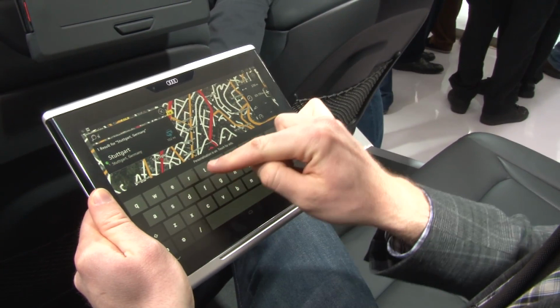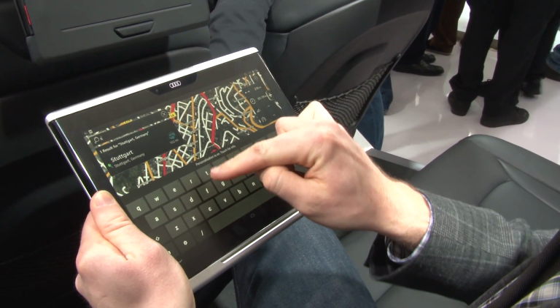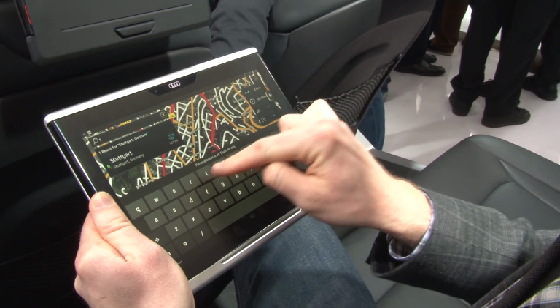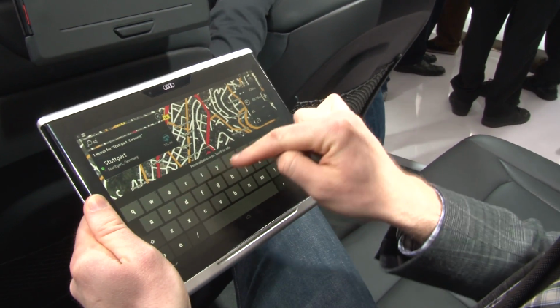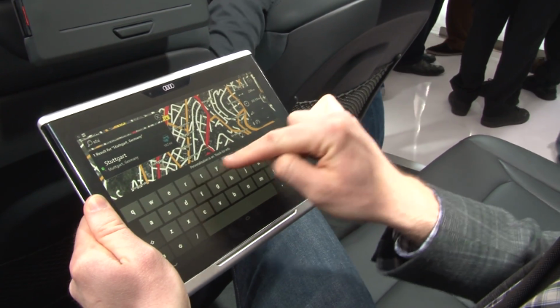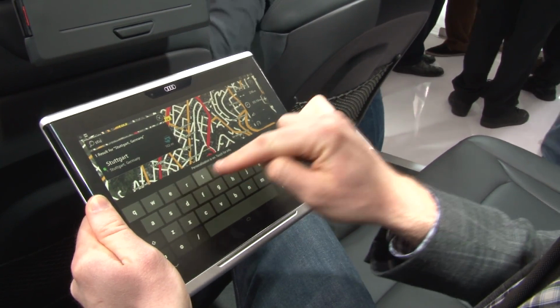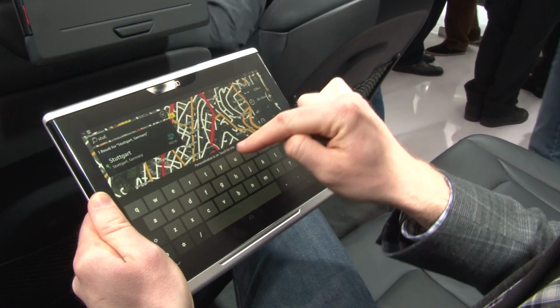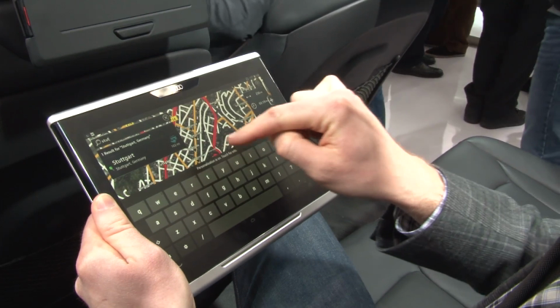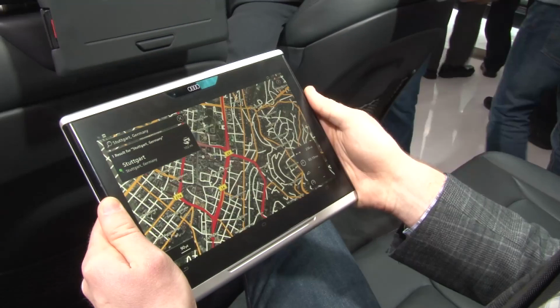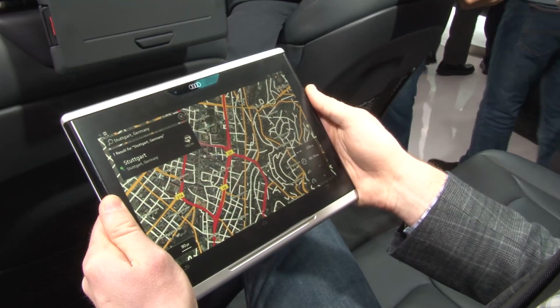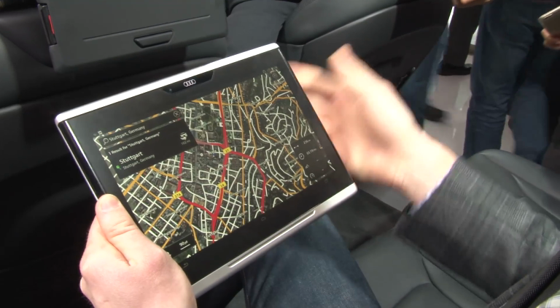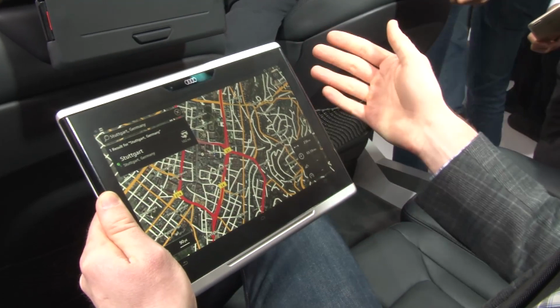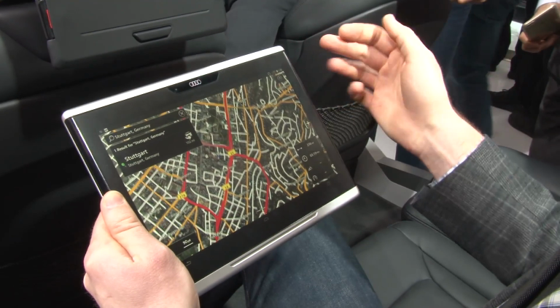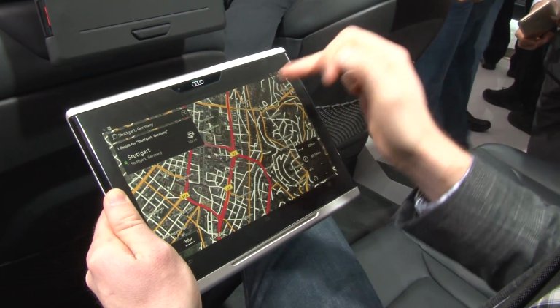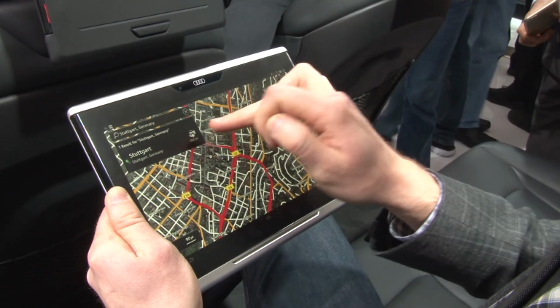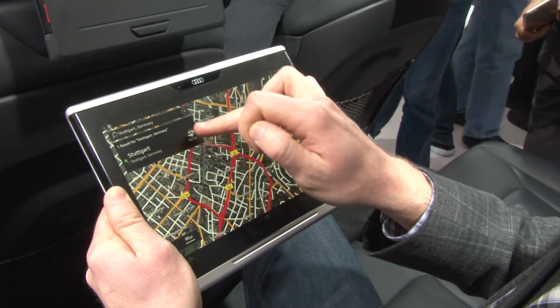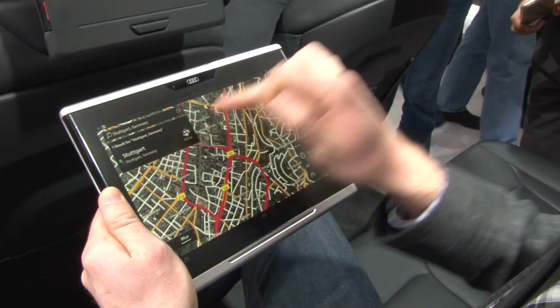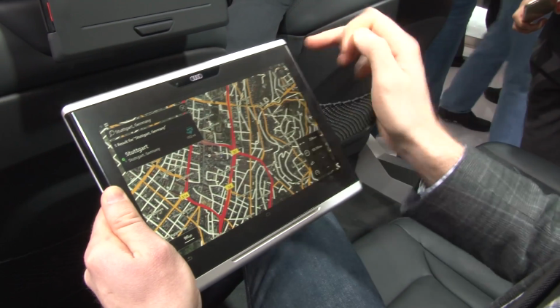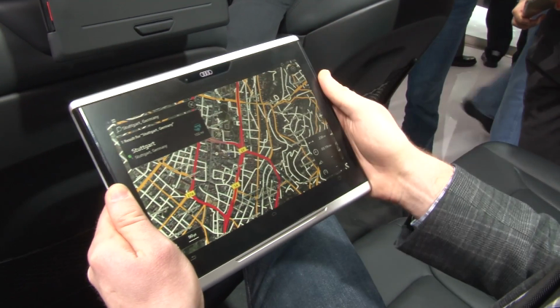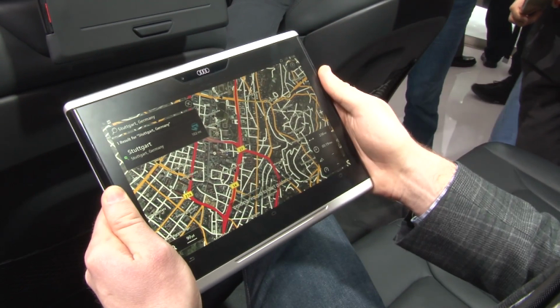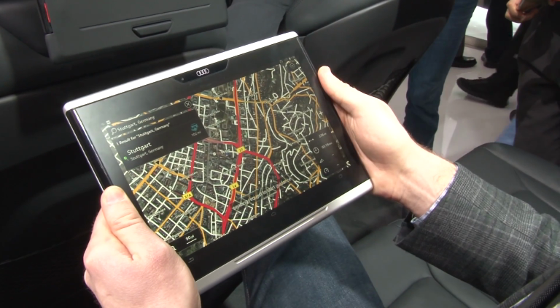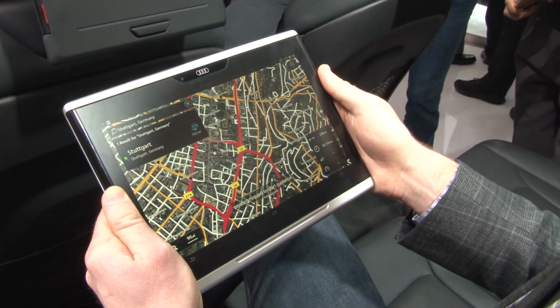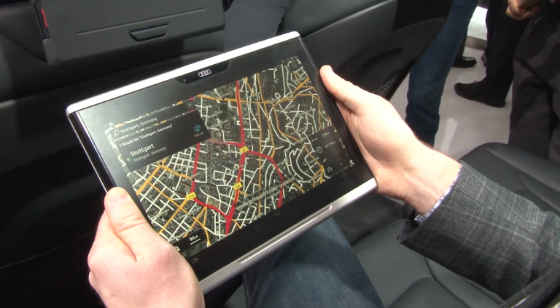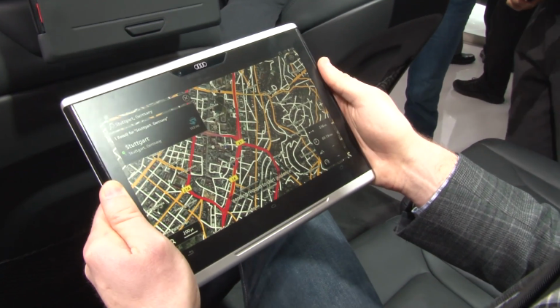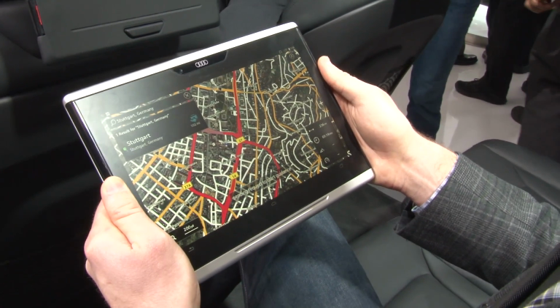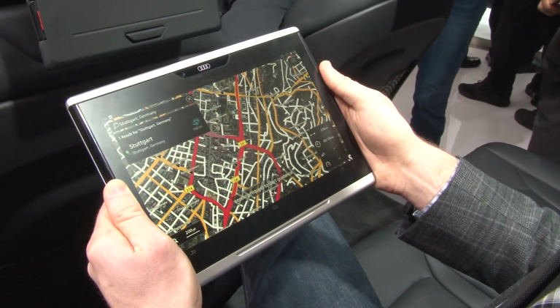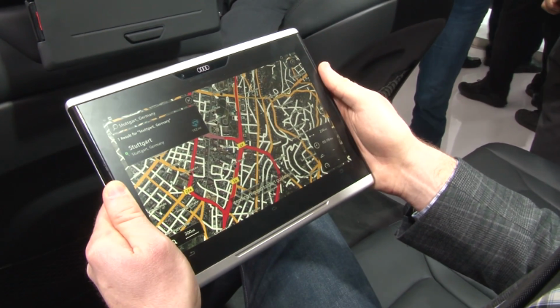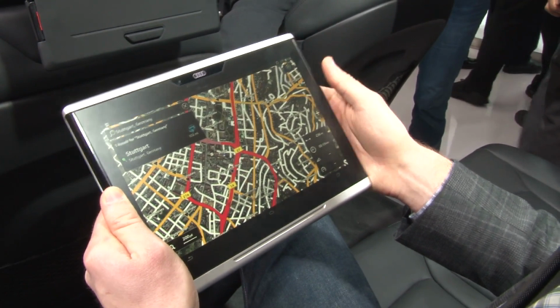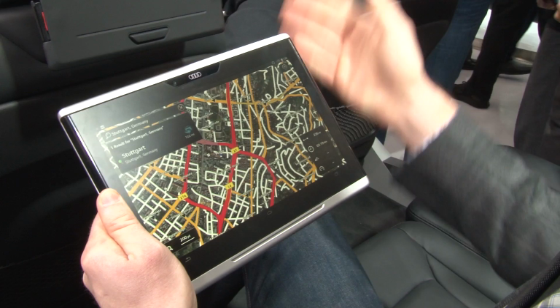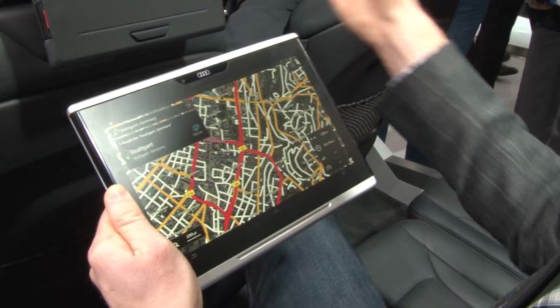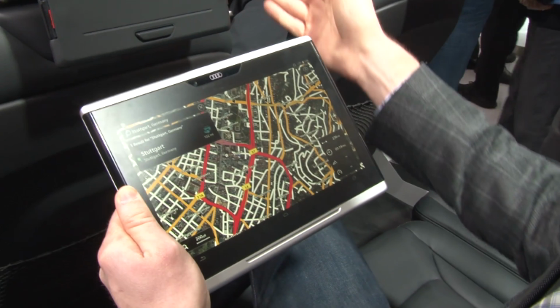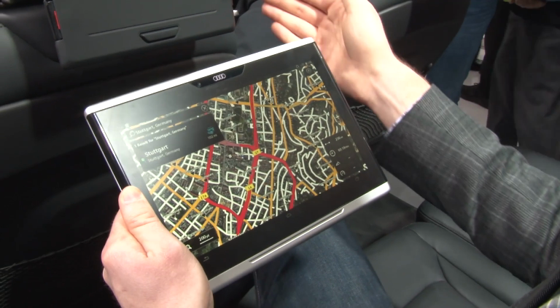Let's just look at Stuttgart for example. And now once we've found where we're happy, we can hit the button here and send the navigation up to the front.